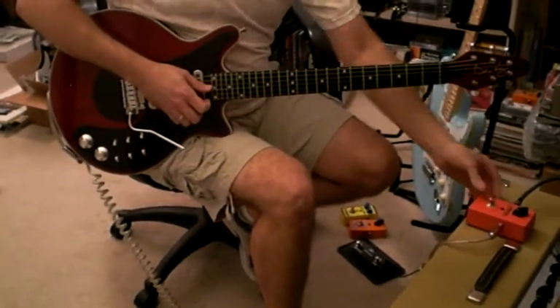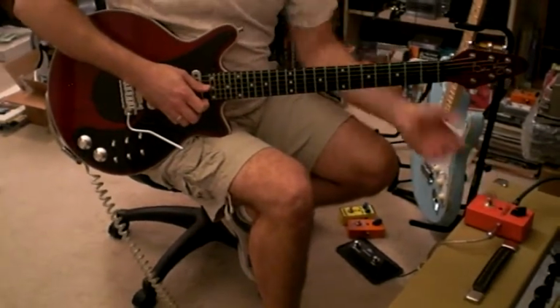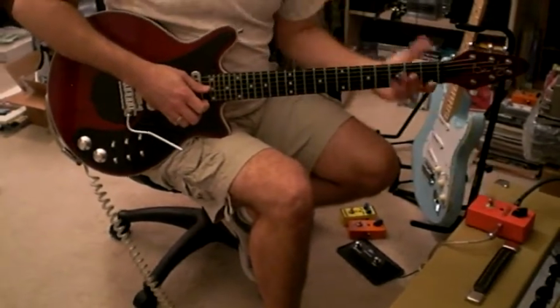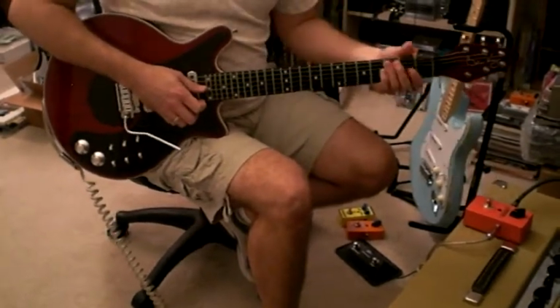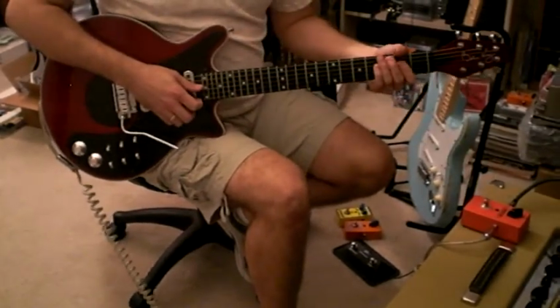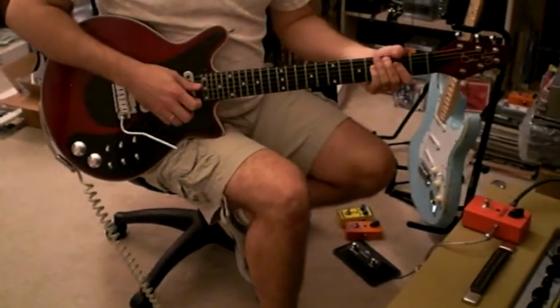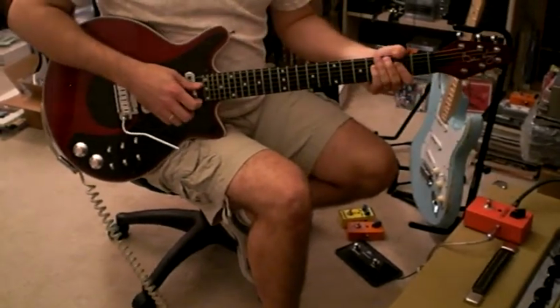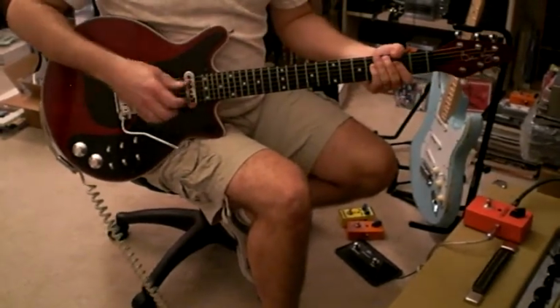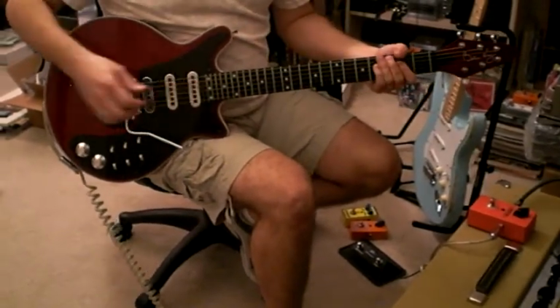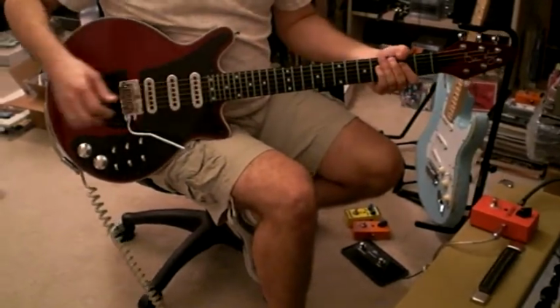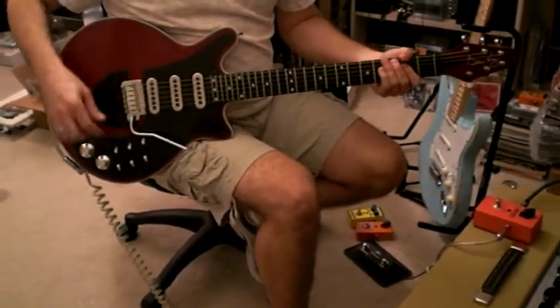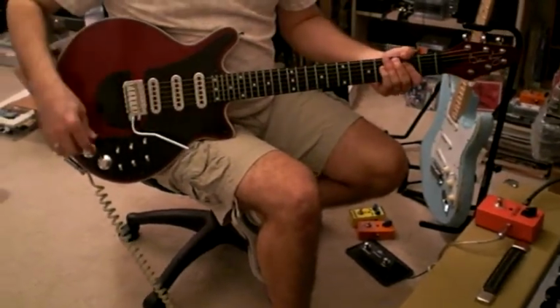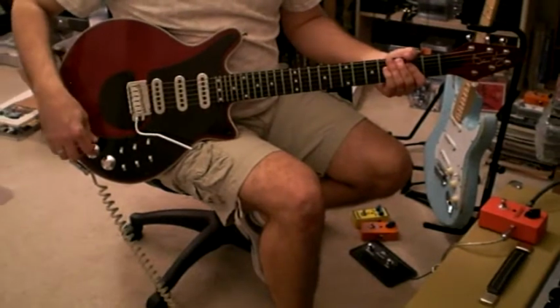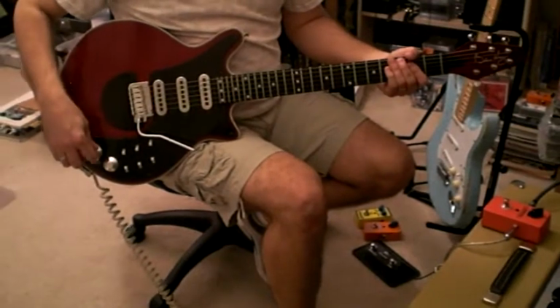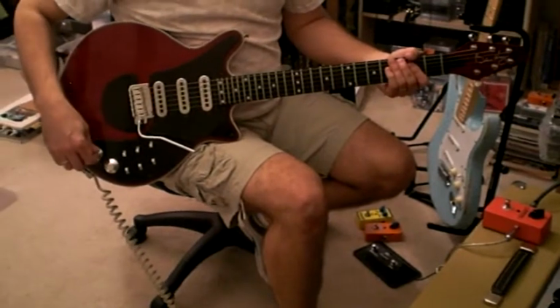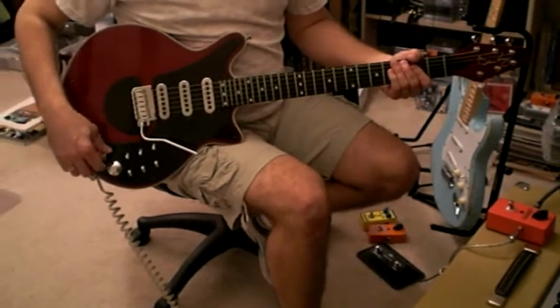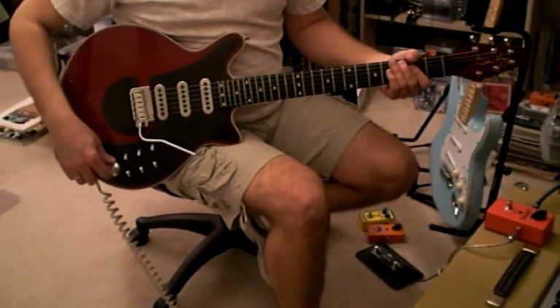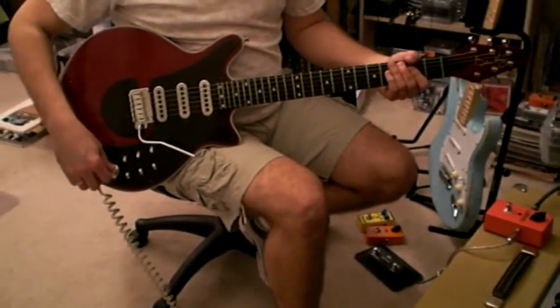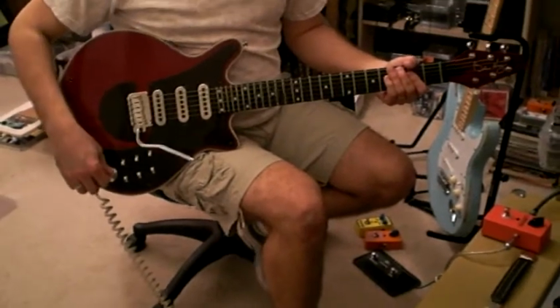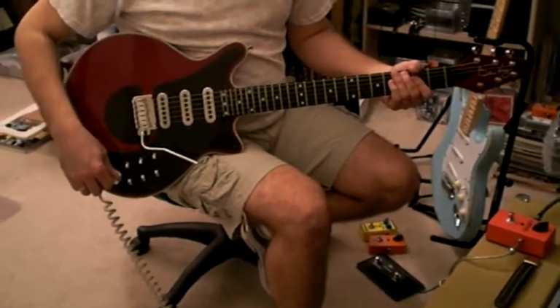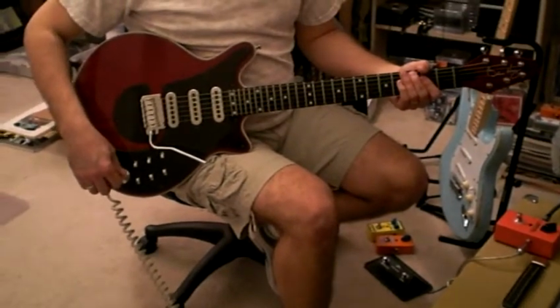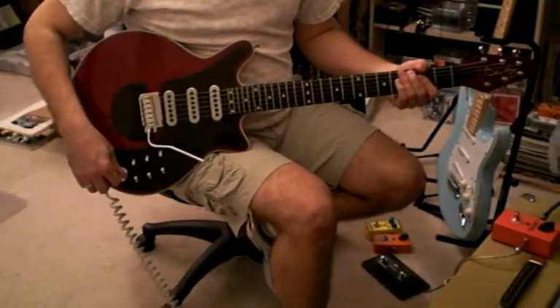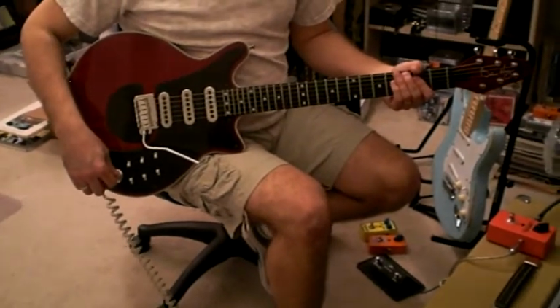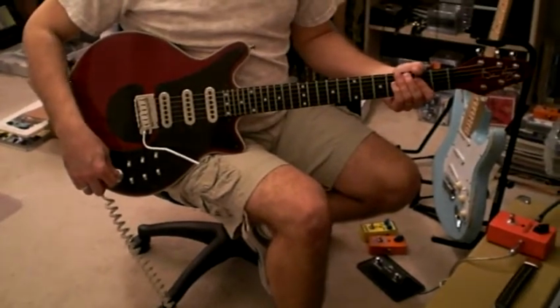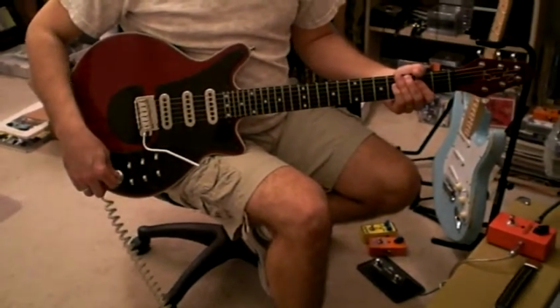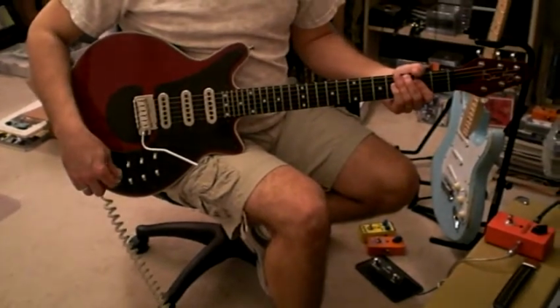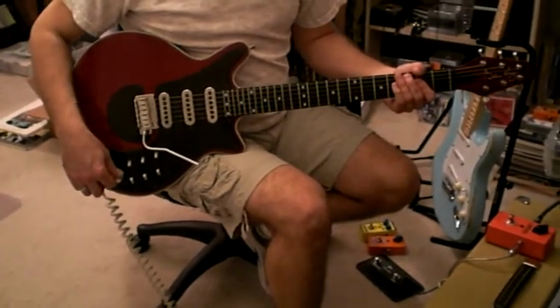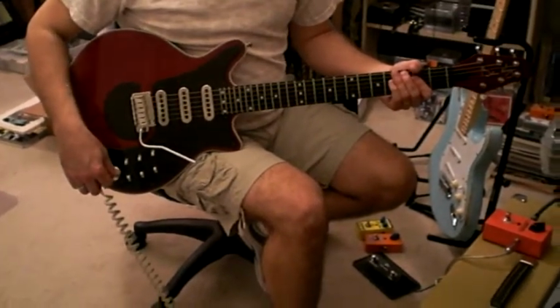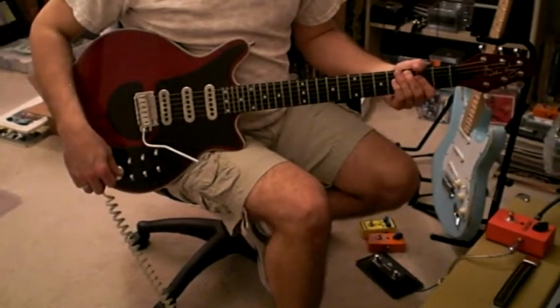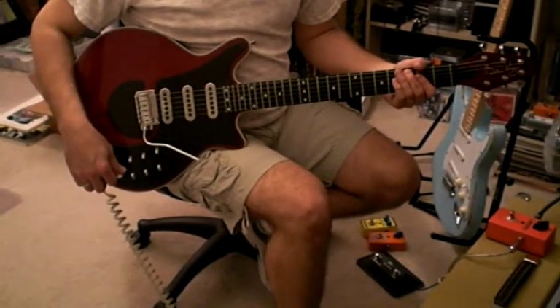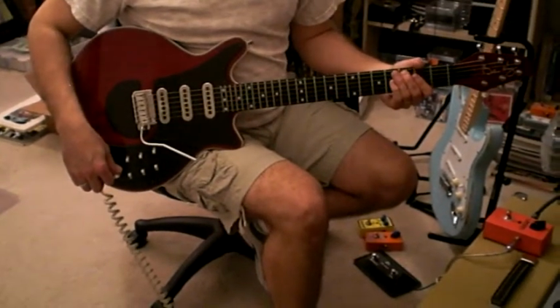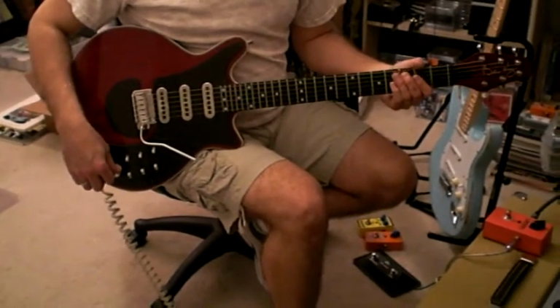All right, so that's the Fireplace Ultra, and they're available today, so pick up yours.